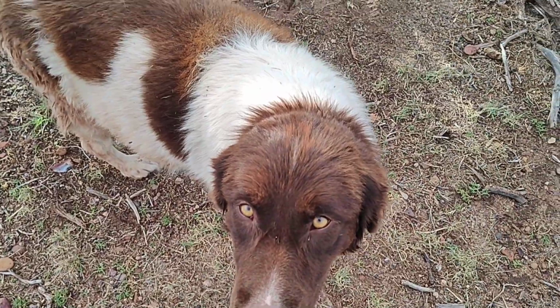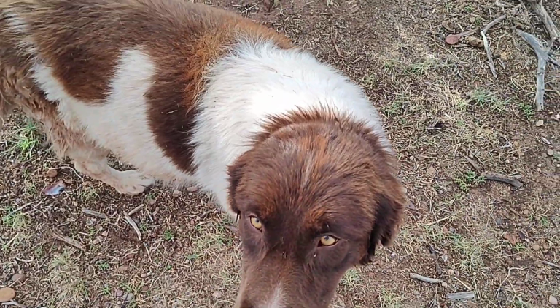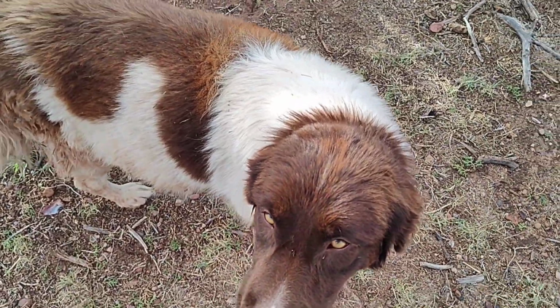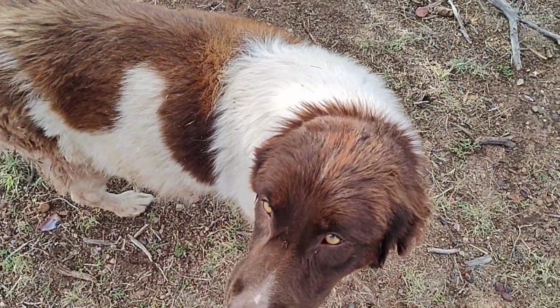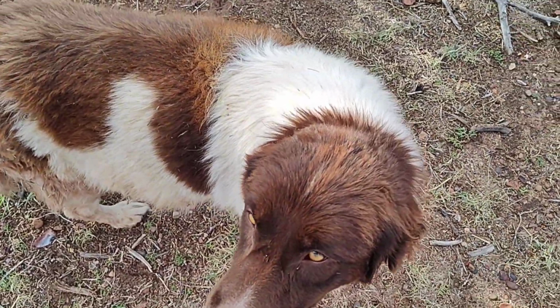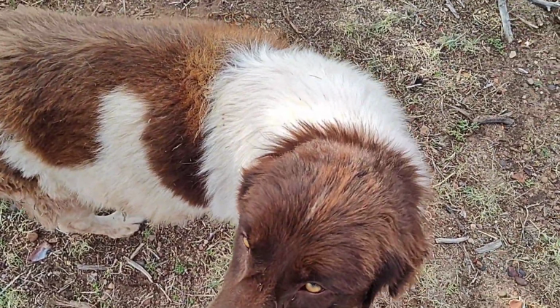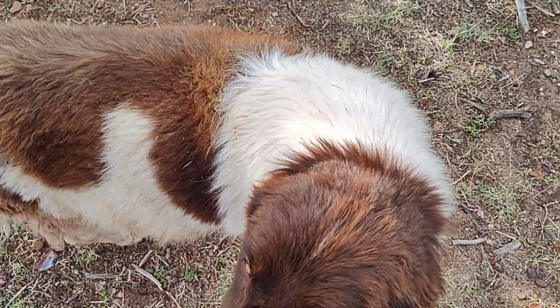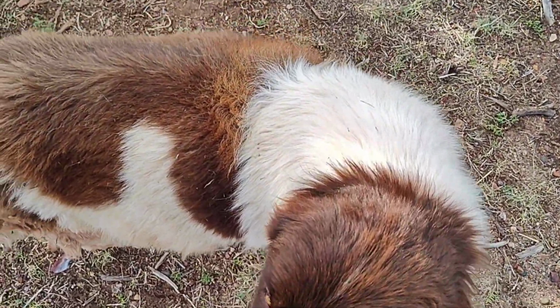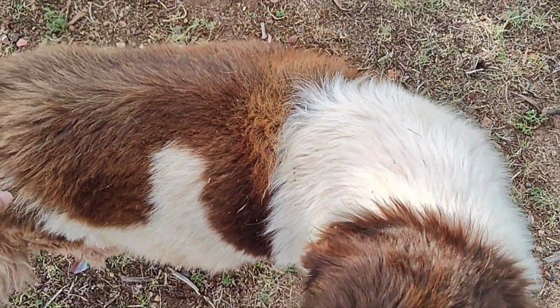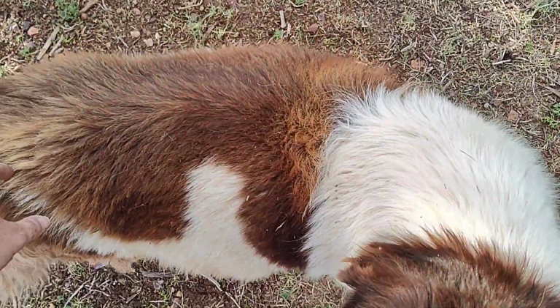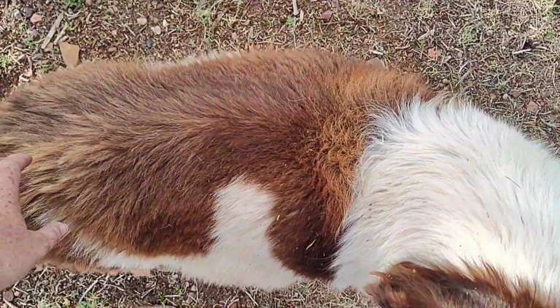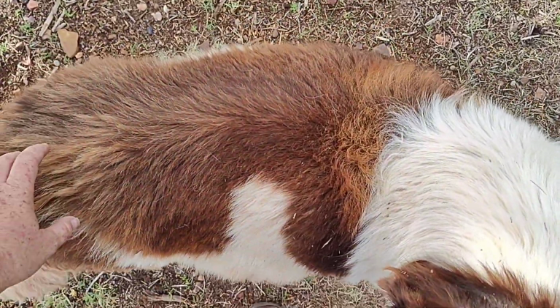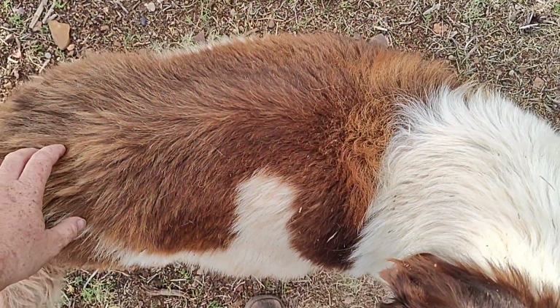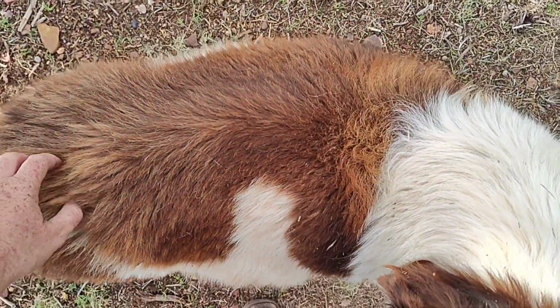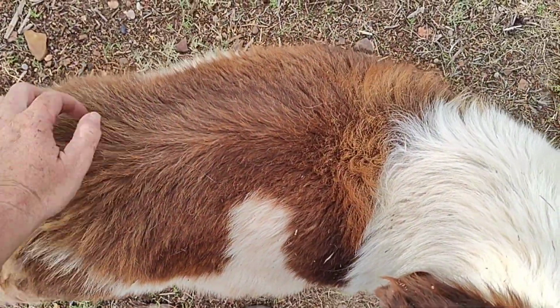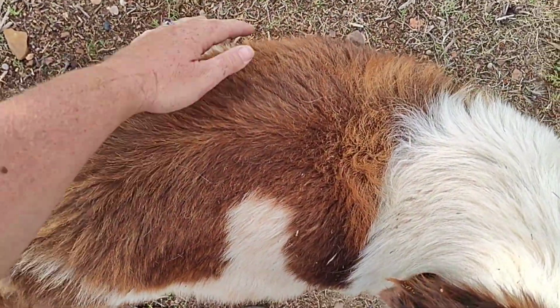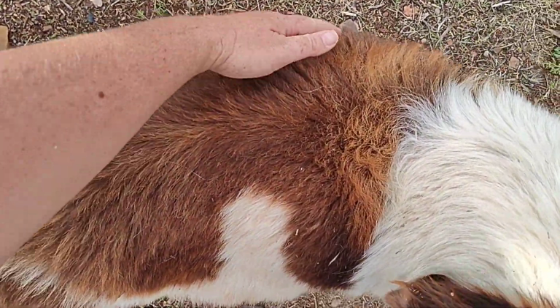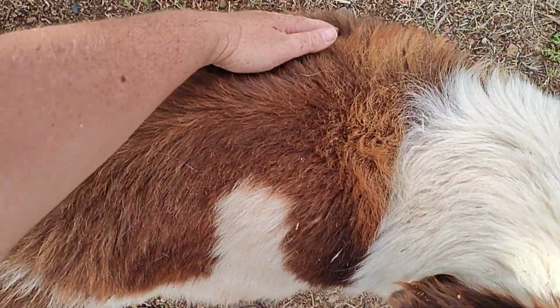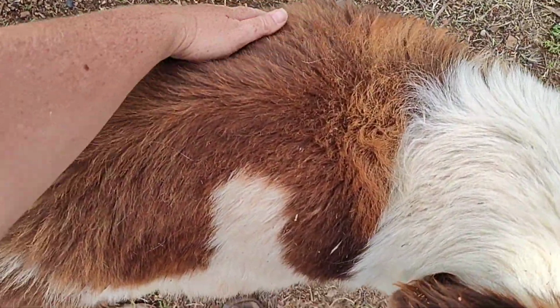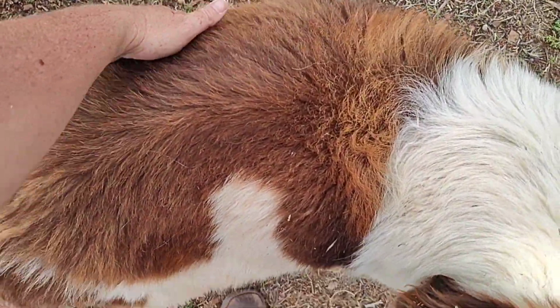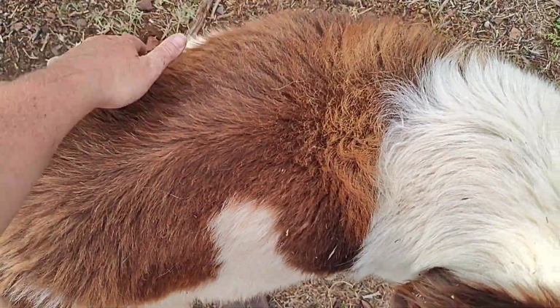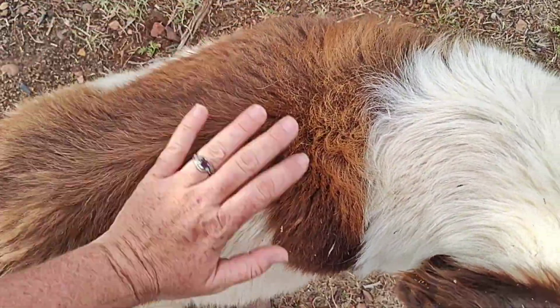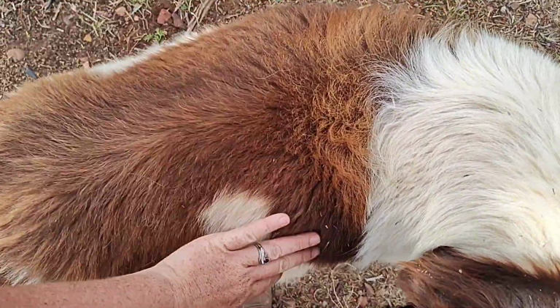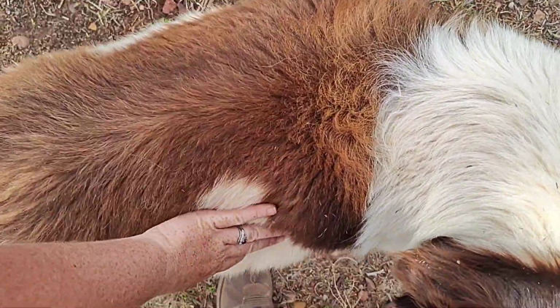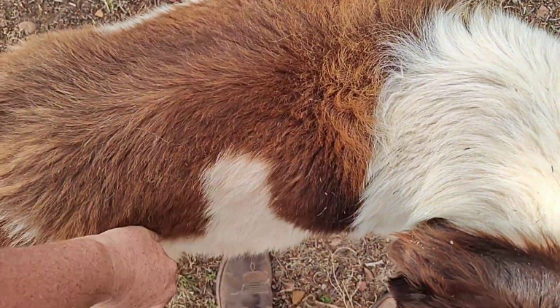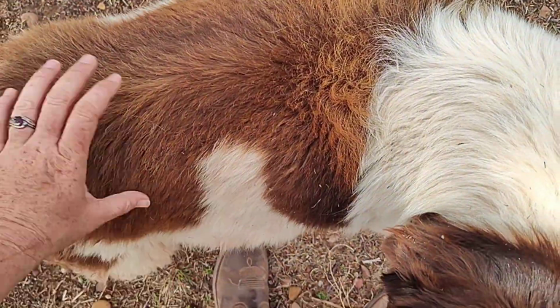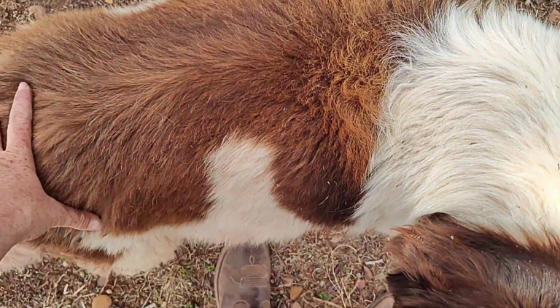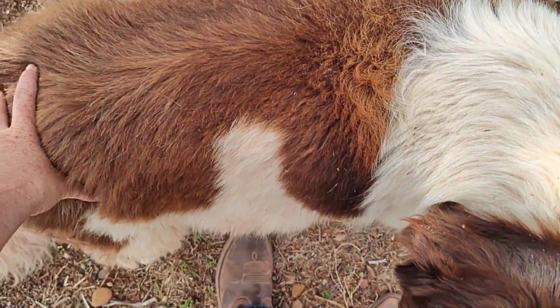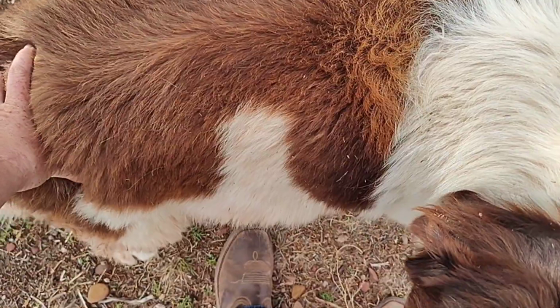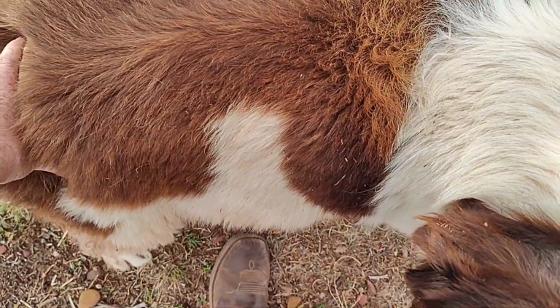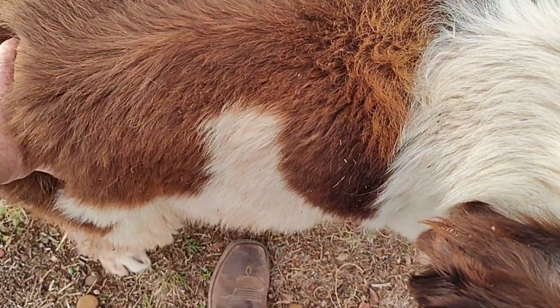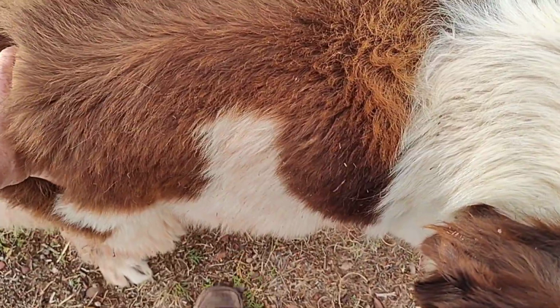Can we see your belly? Look at how wide she is — she is just massive.